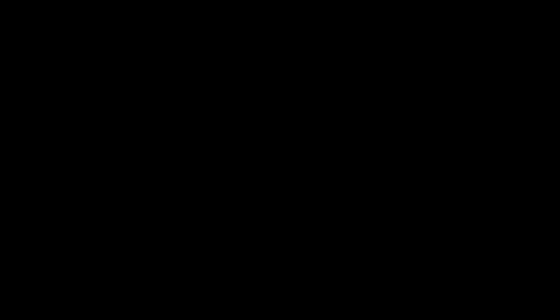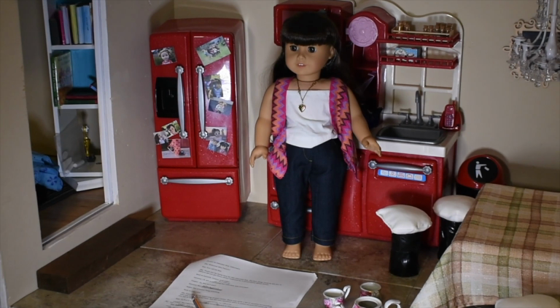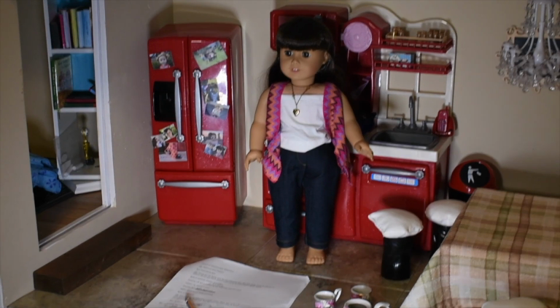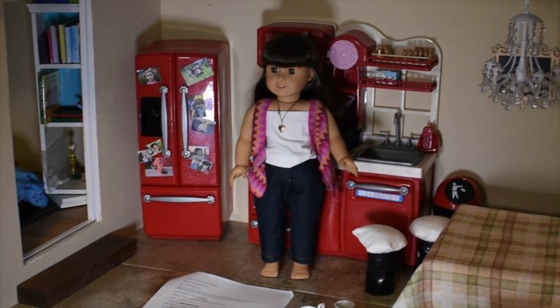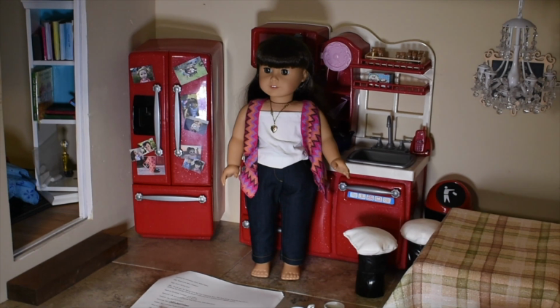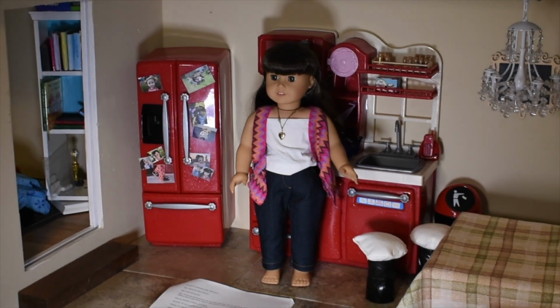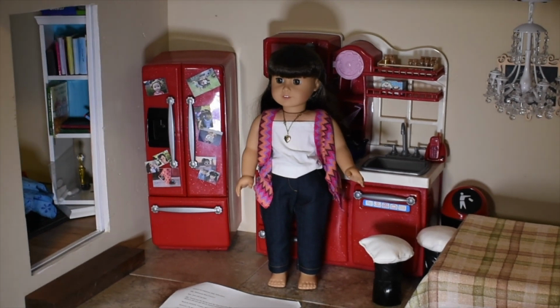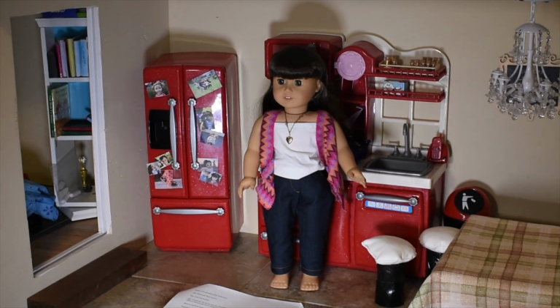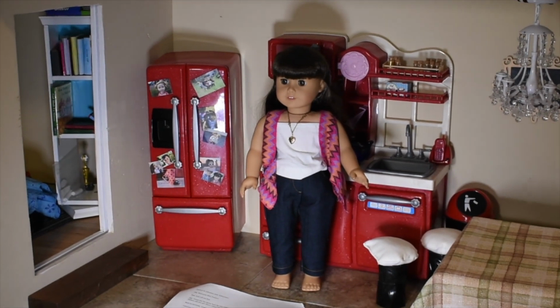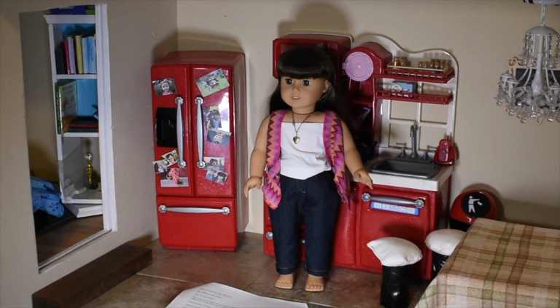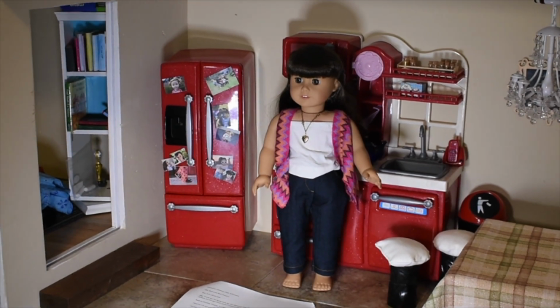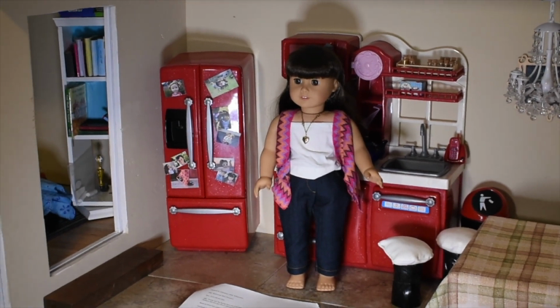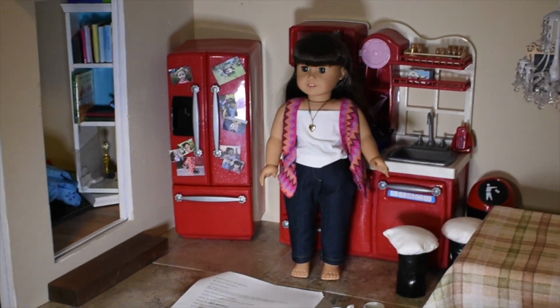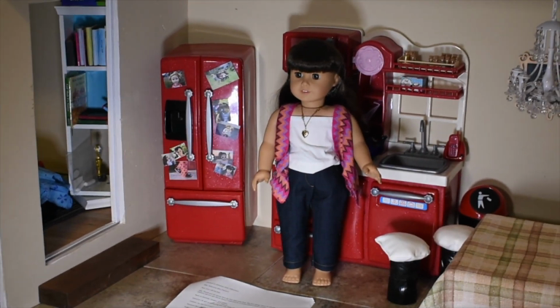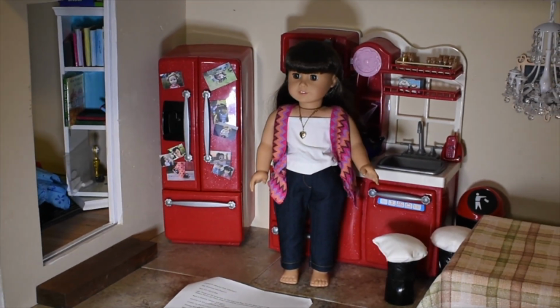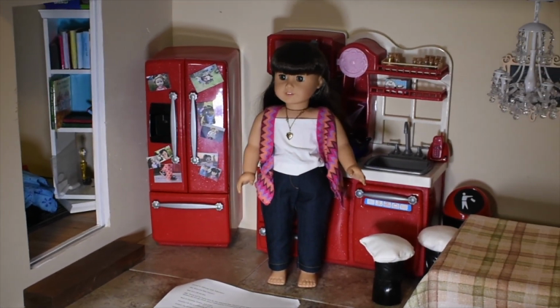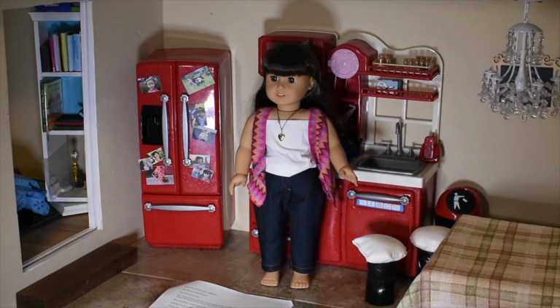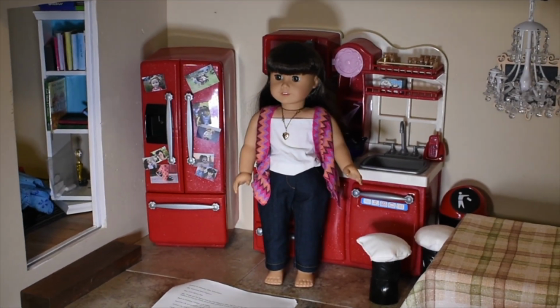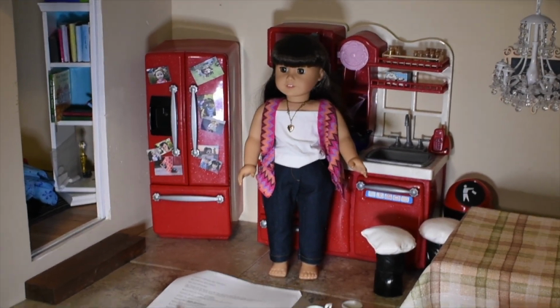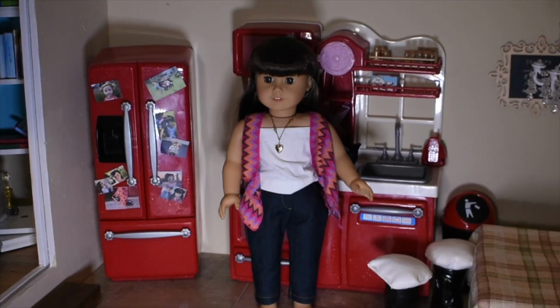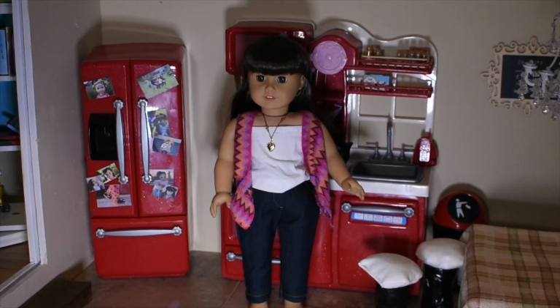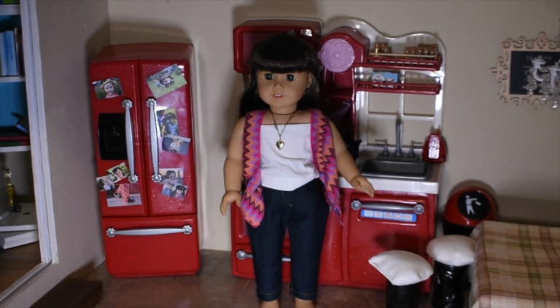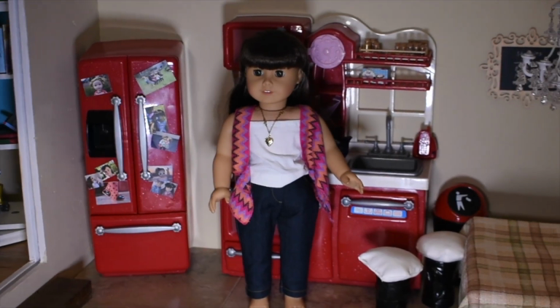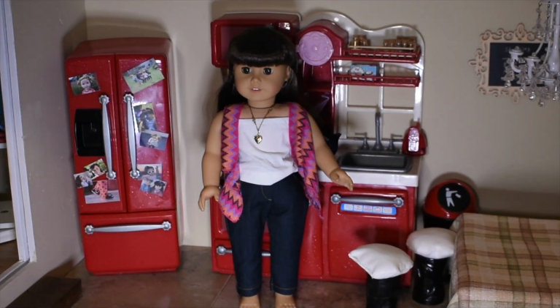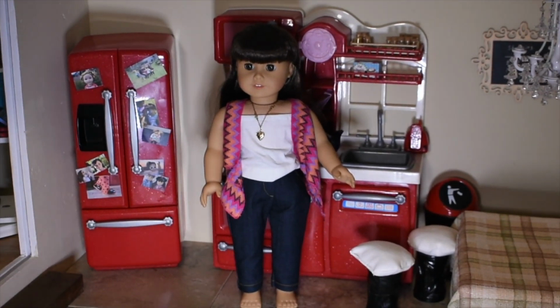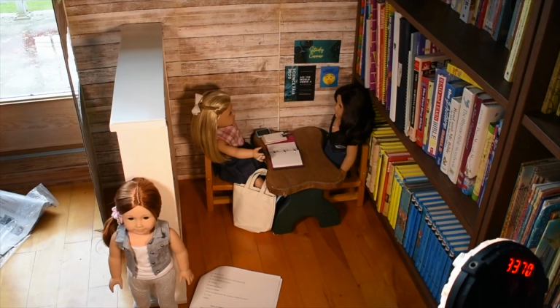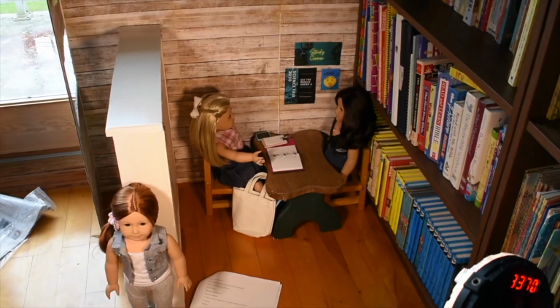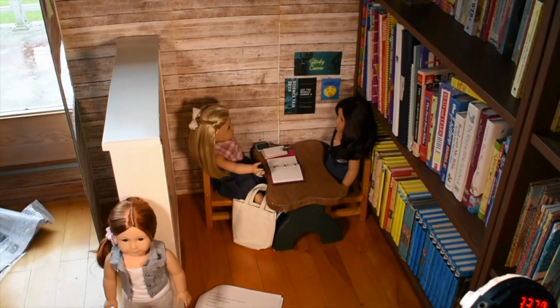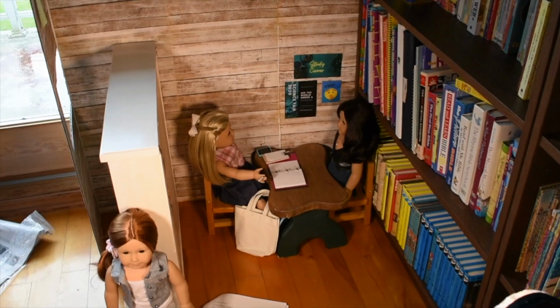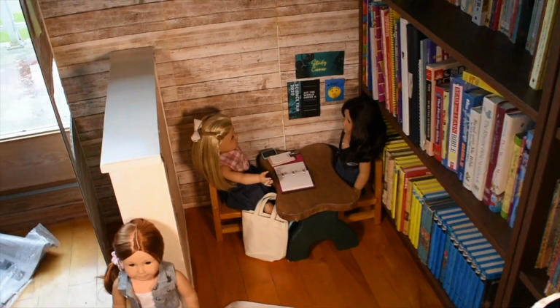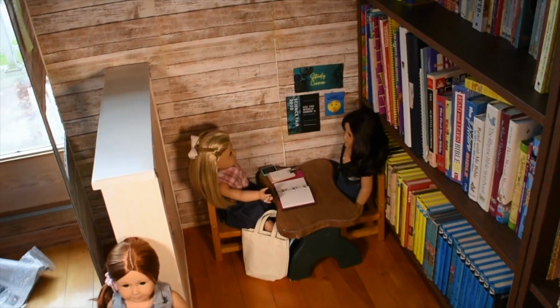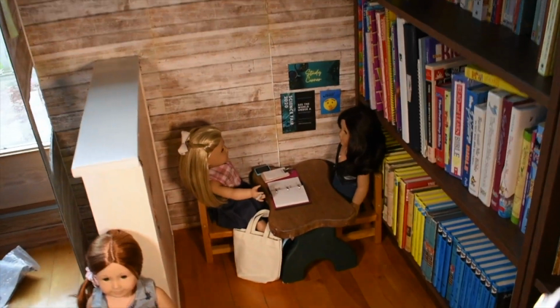Hello everybody and welcome to another behind the scenes of my summer movie. Let's get right into filming. This is my little setup.